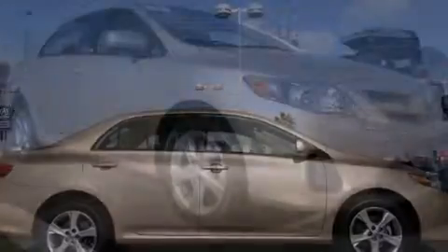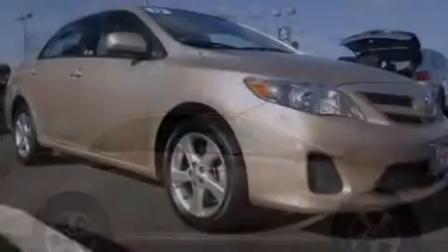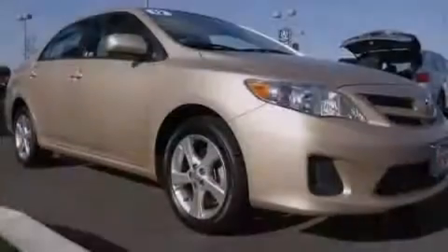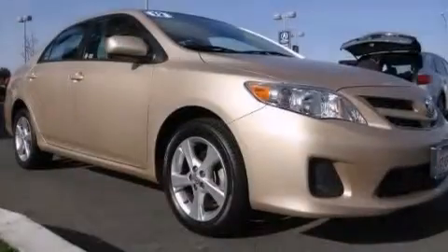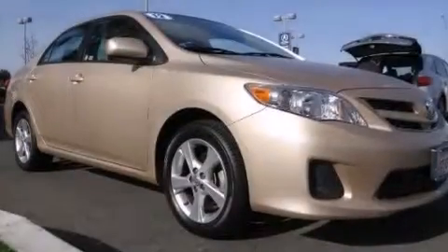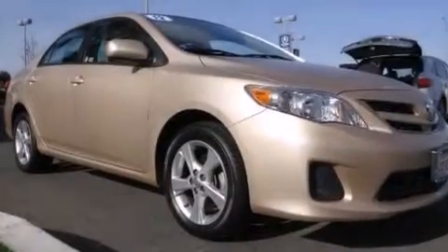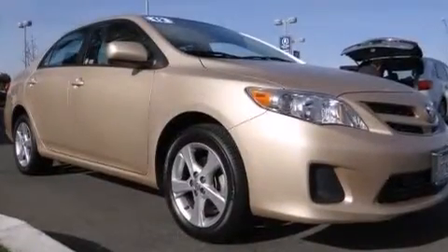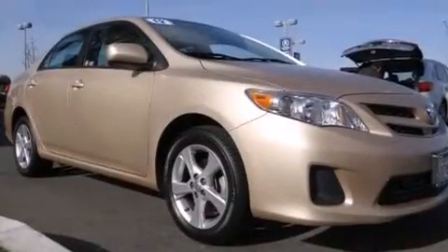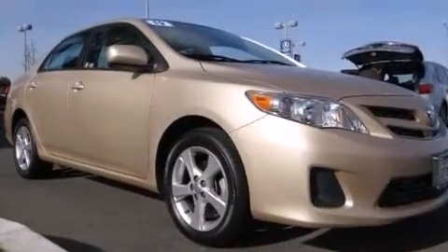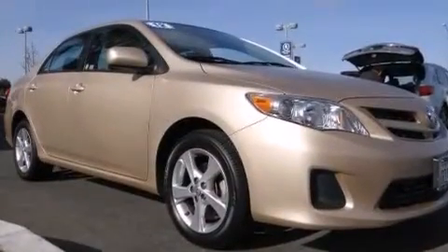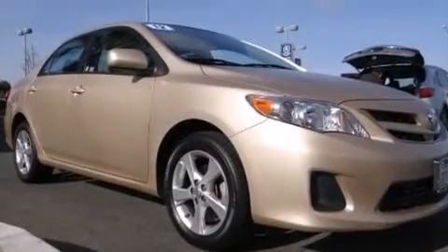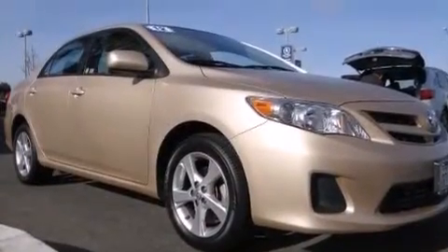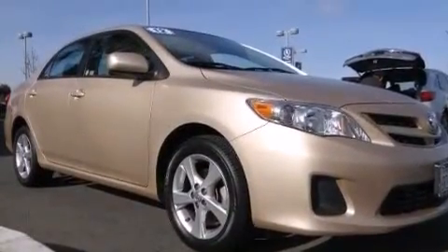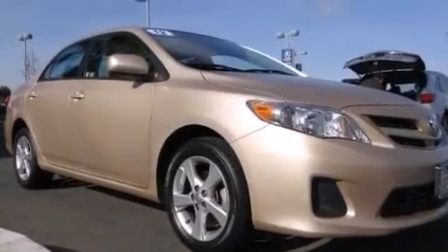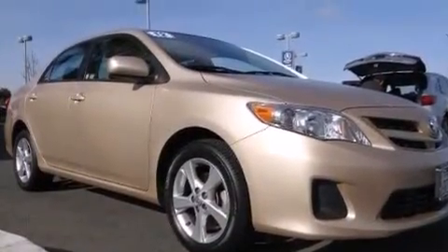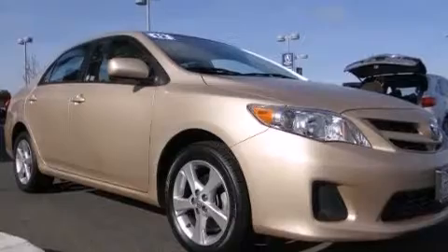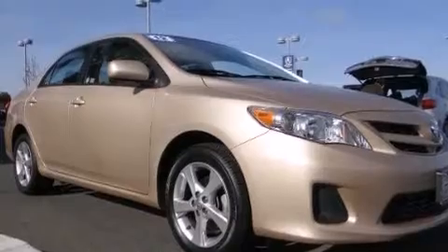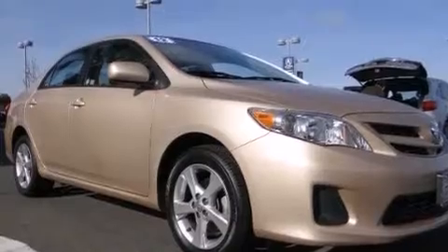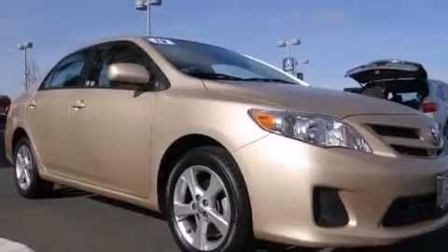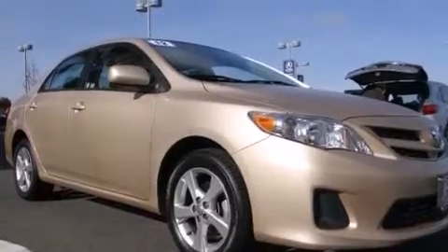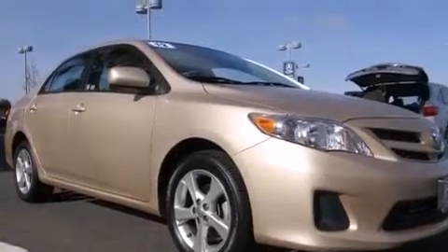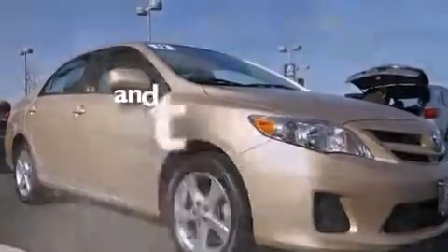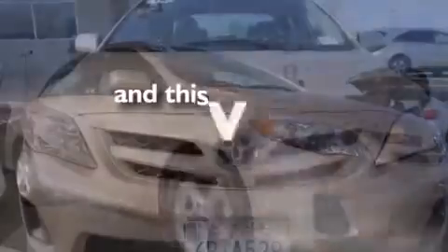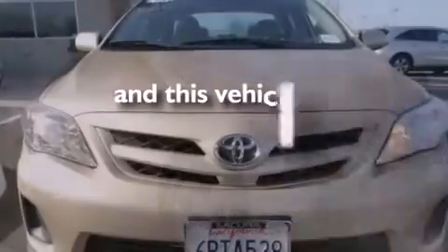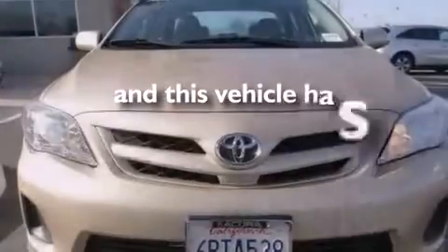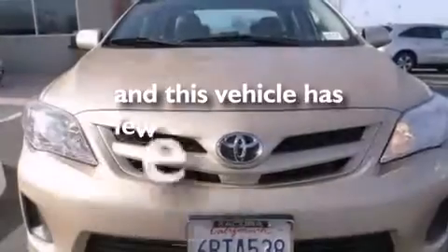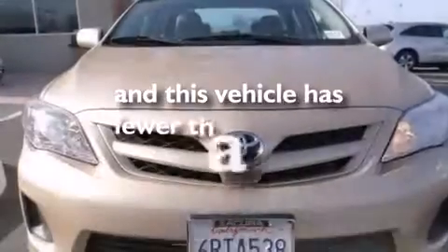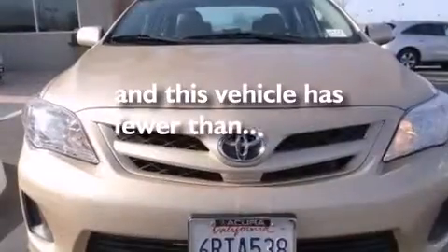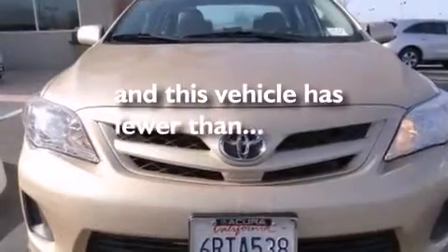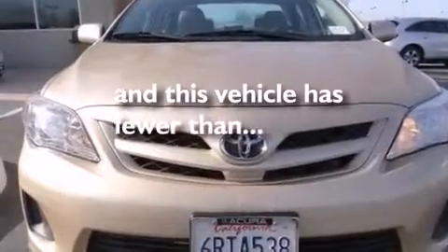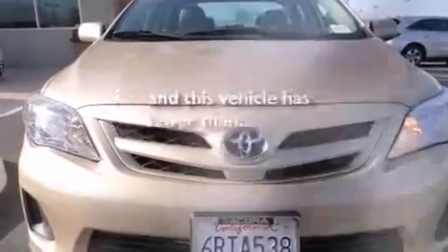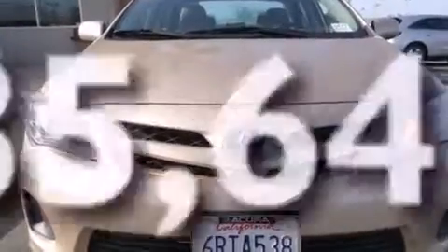Additional features include air conditioning, a pass-through rear seat, cruise control, and this vehicle has less than 36,000 miles.